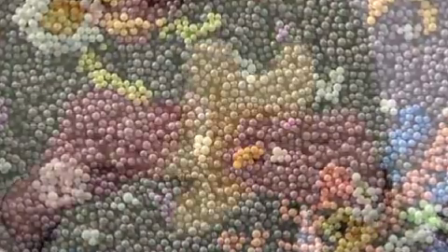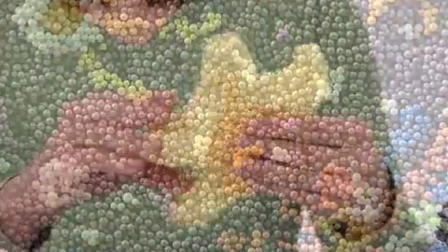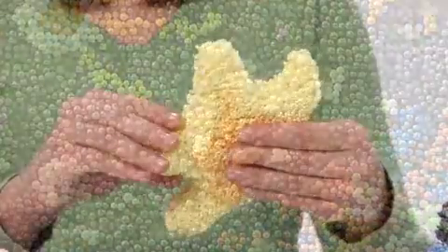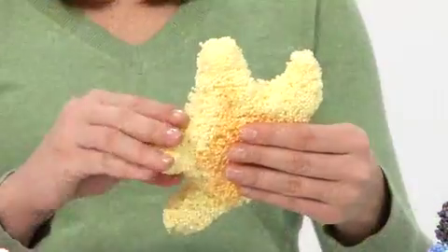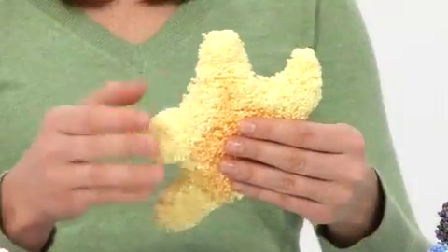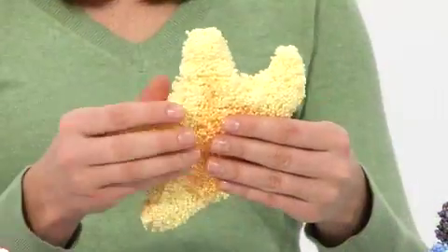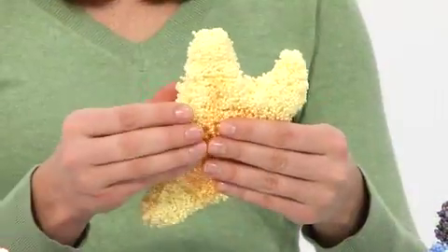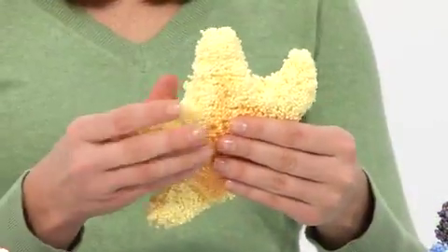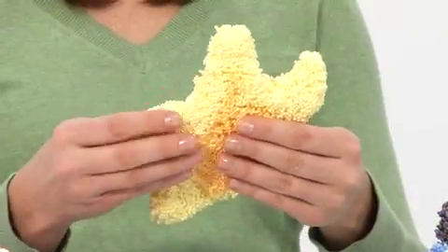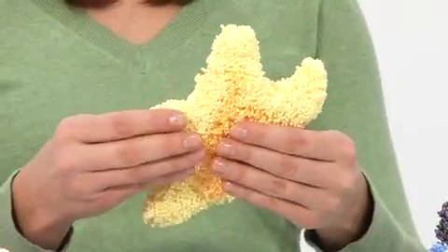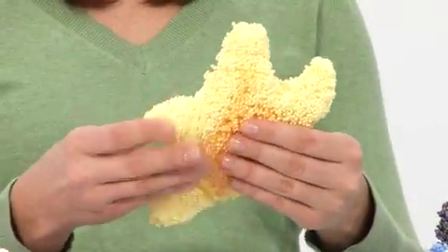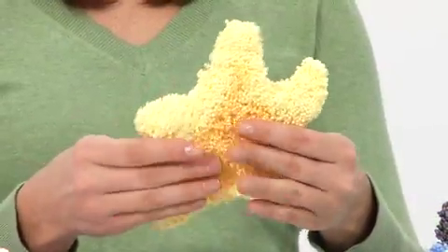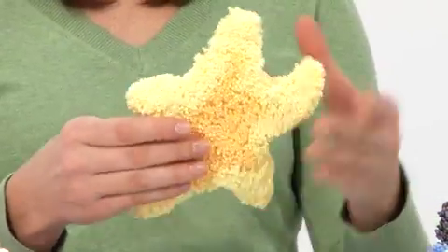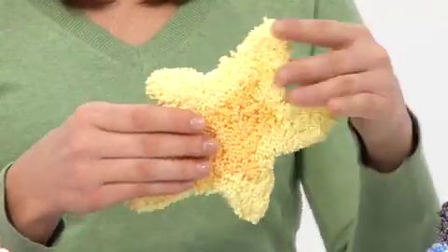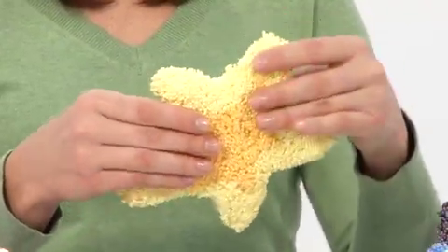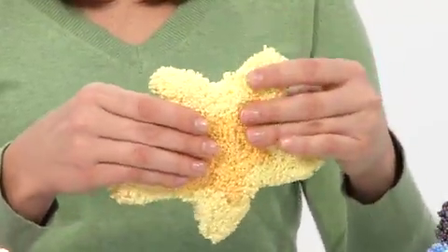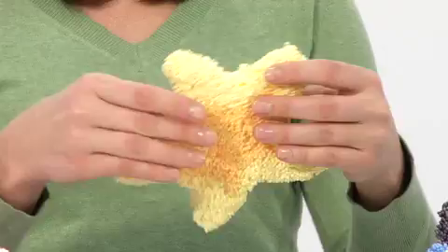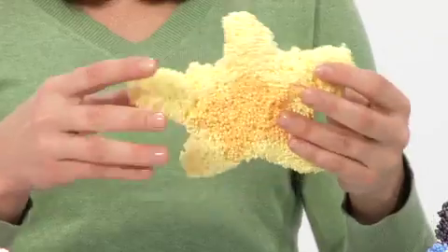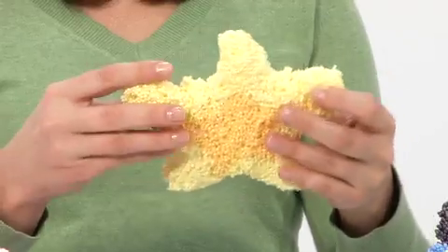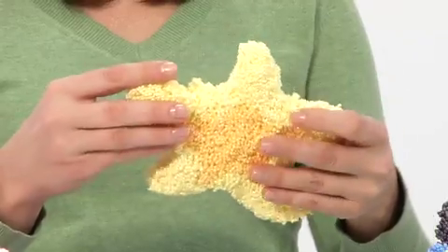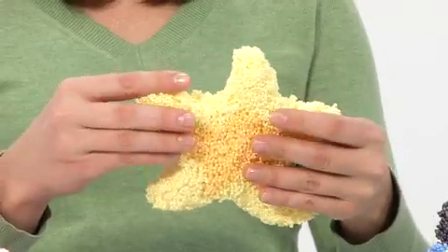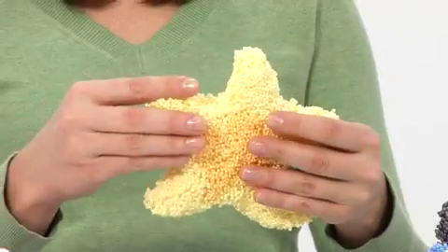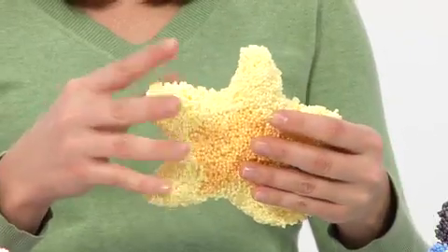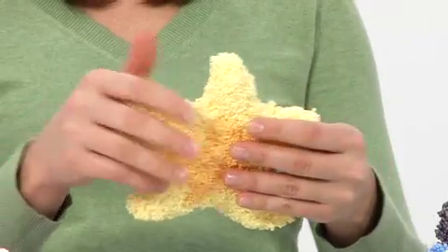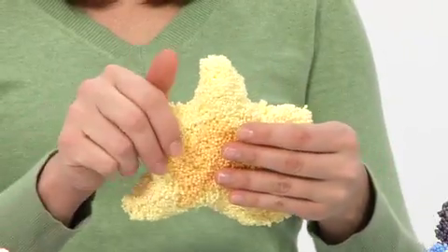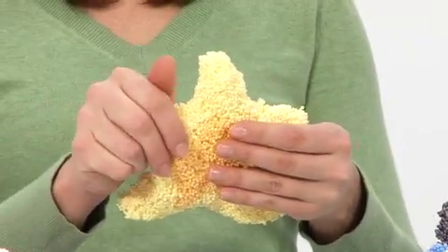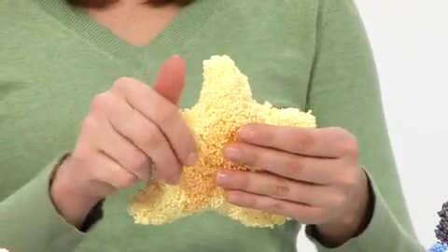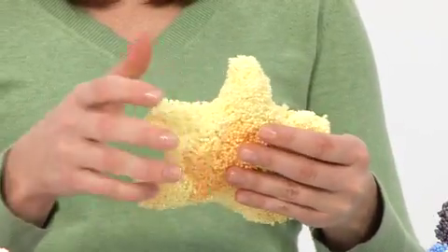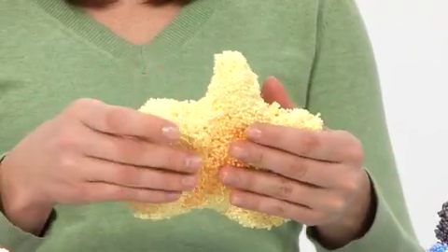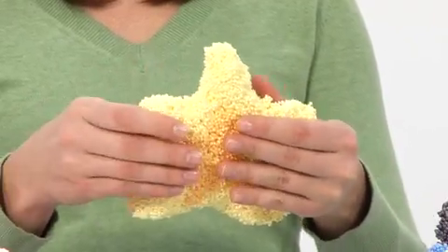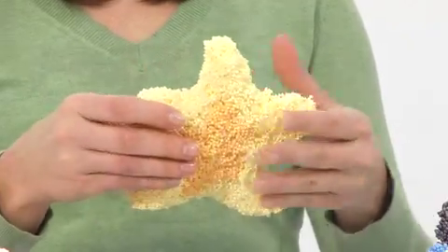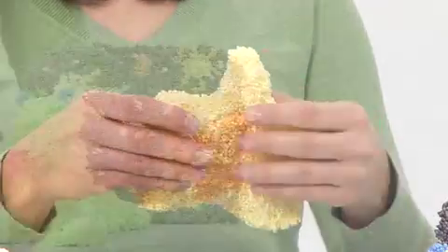This super moldable material is incredible to touch, squish, and shape. Kids can't keep their hands off of it.